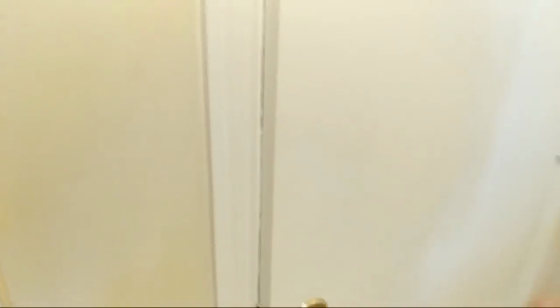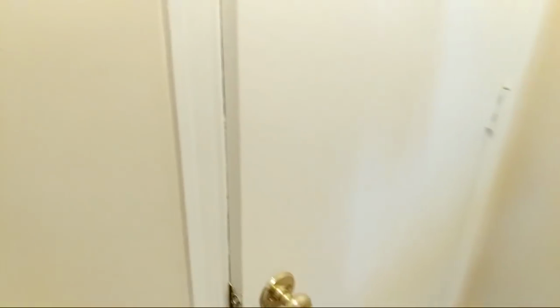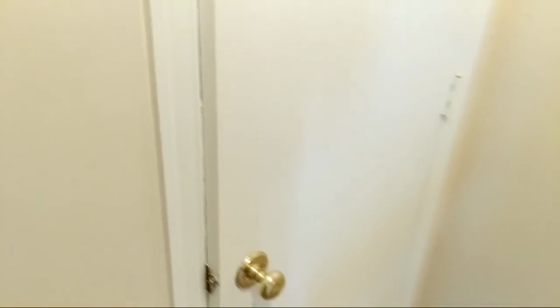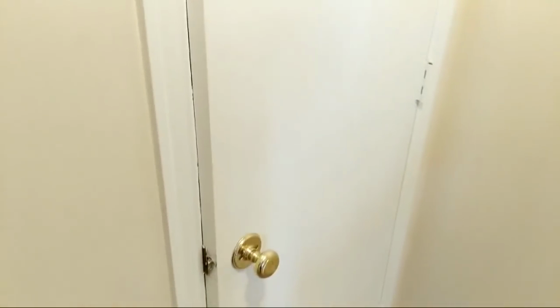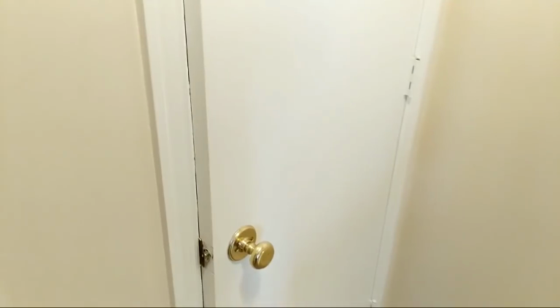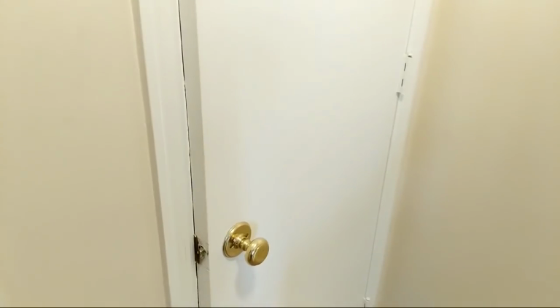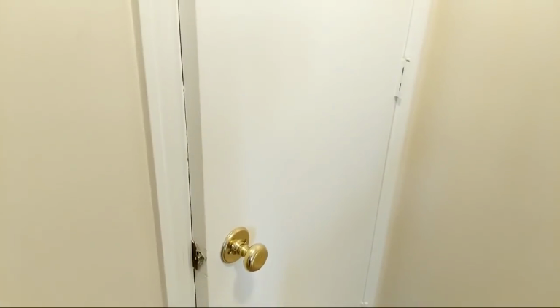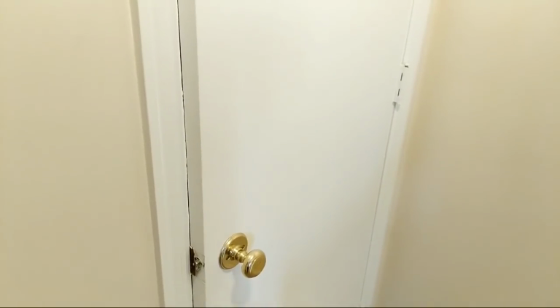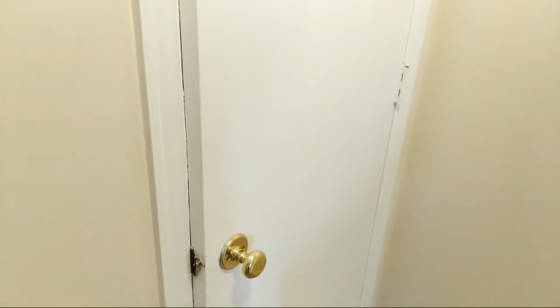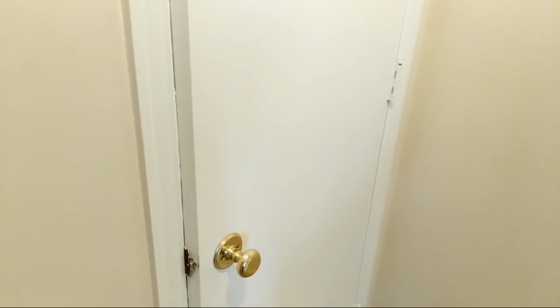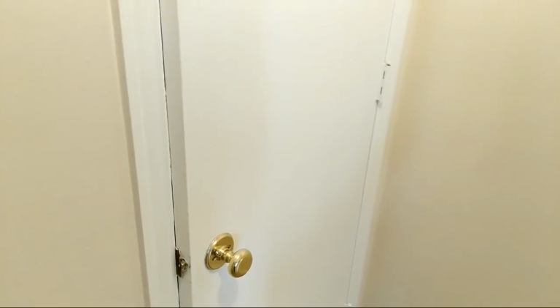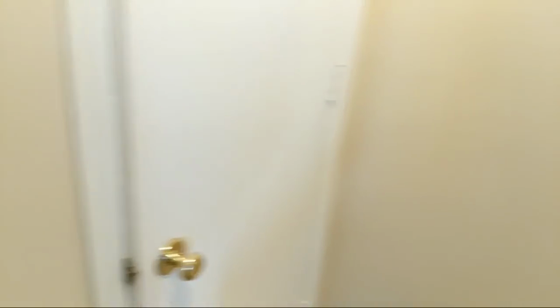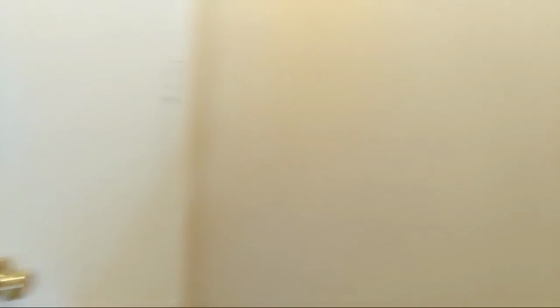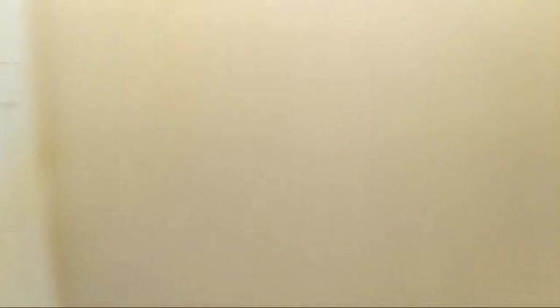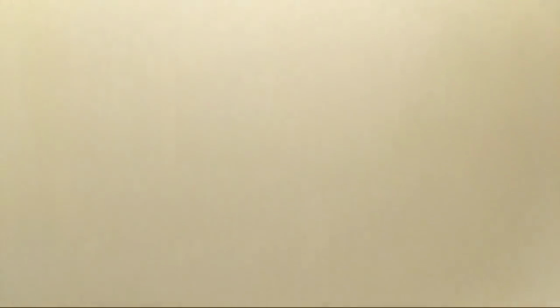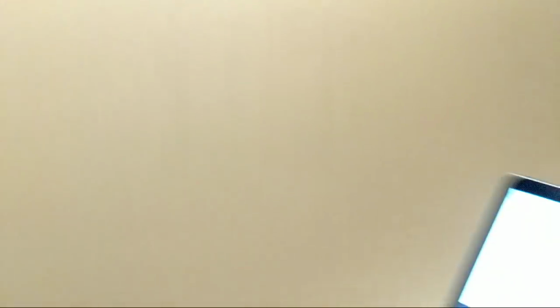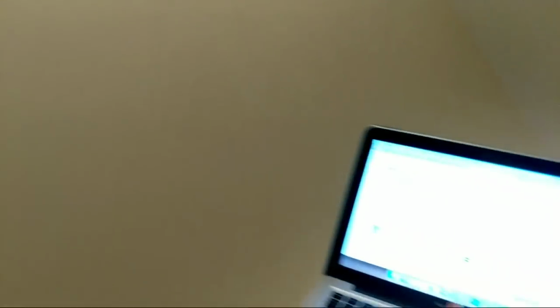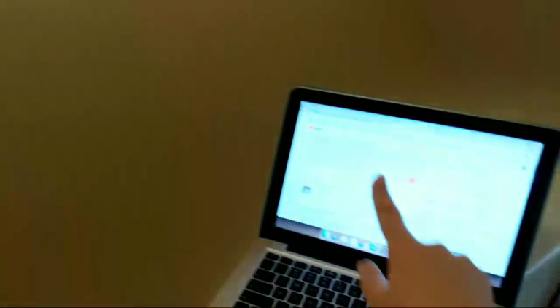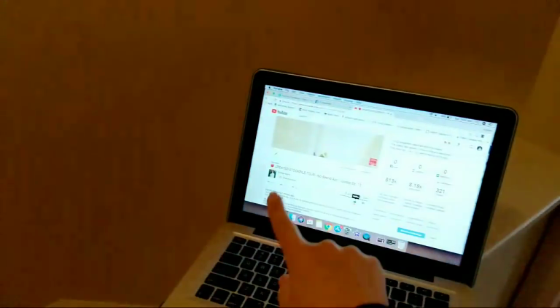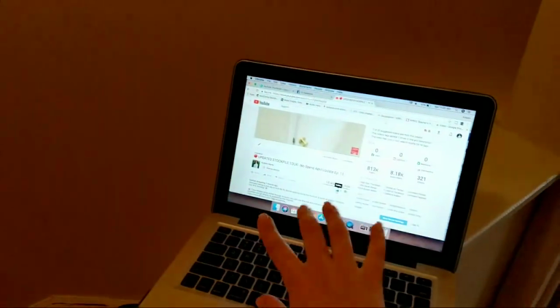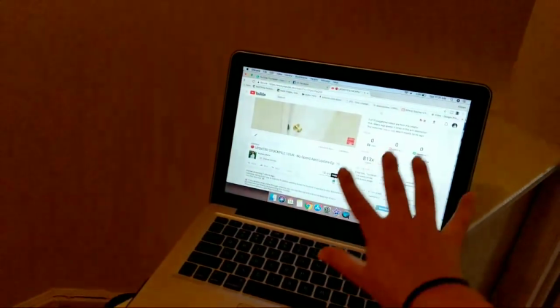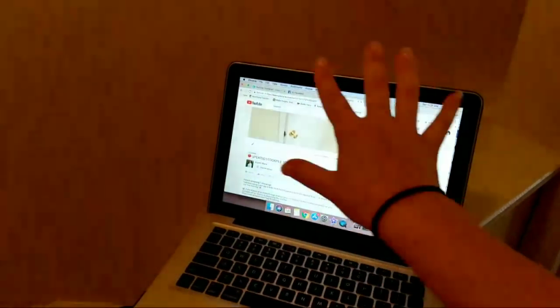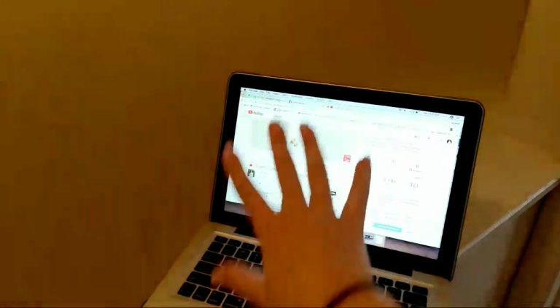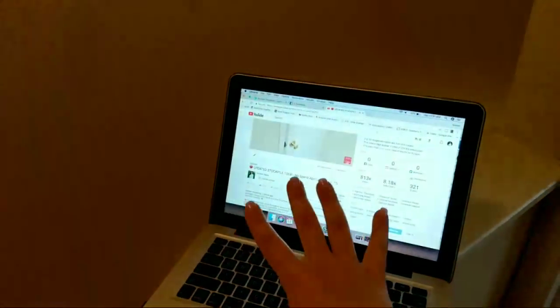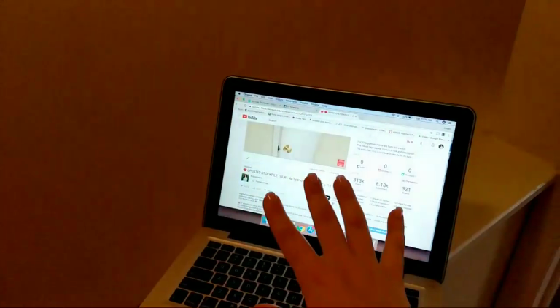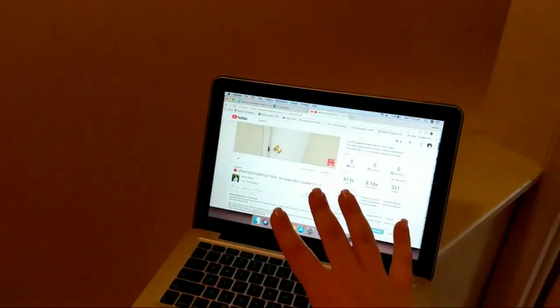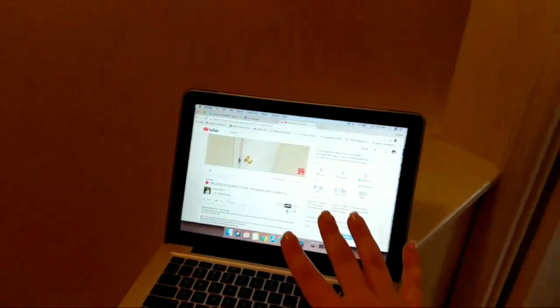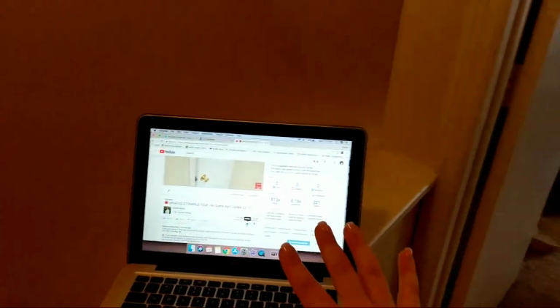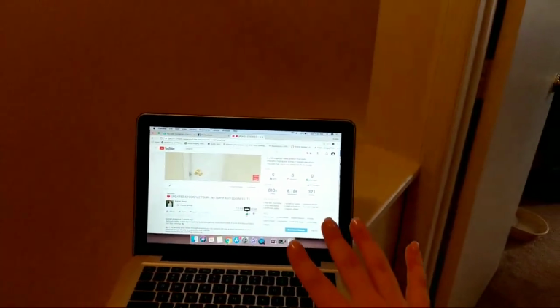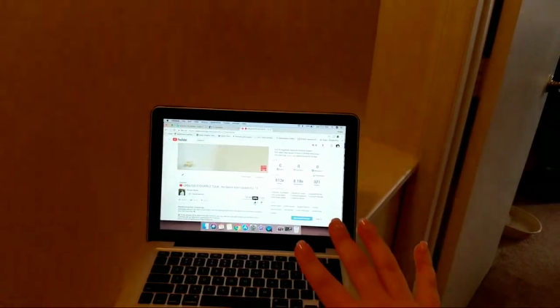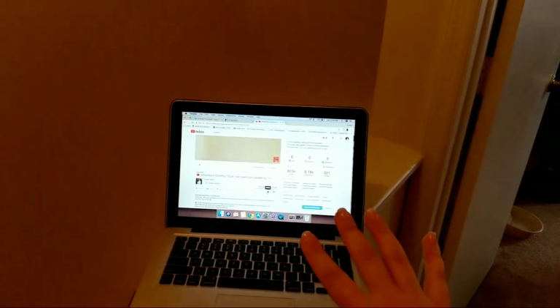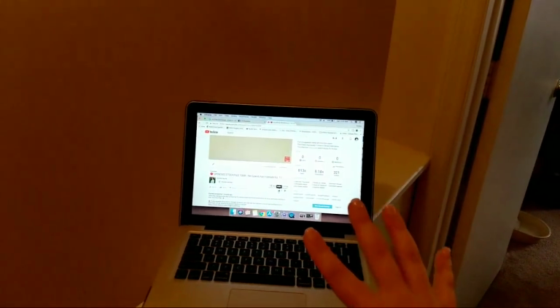I will be answering your comments. I do have my laptop here at the corner of my closet.